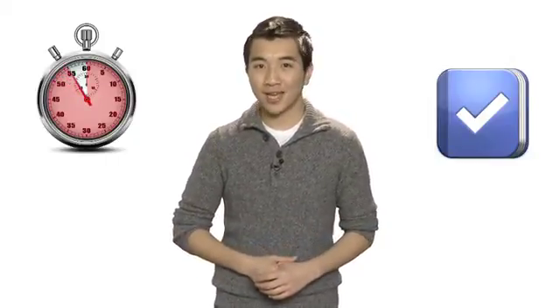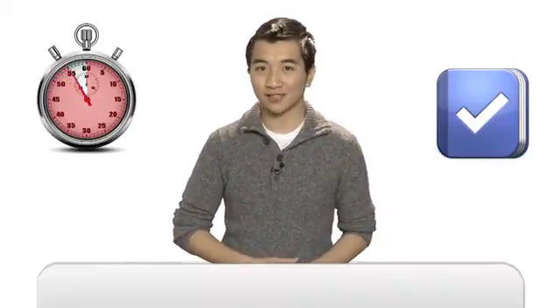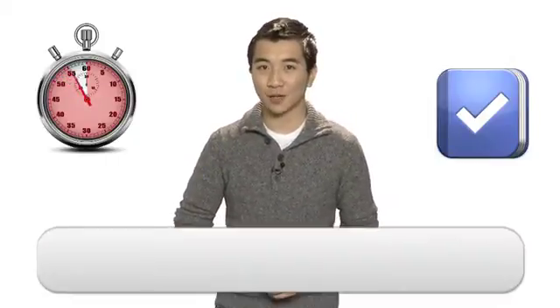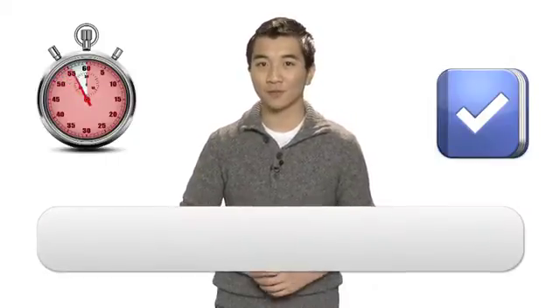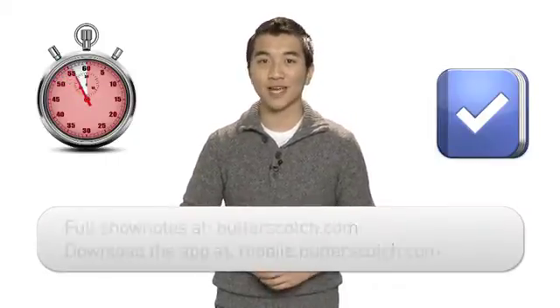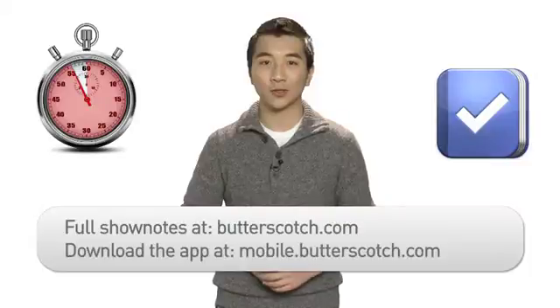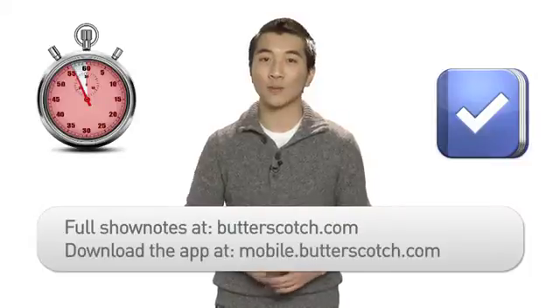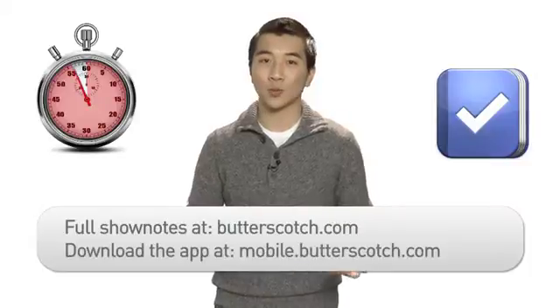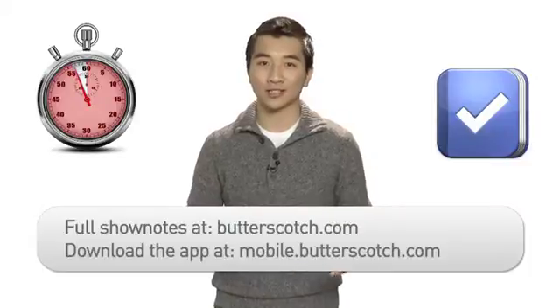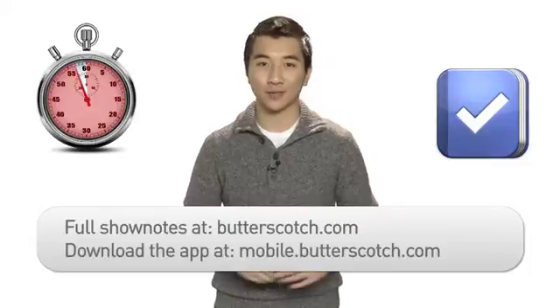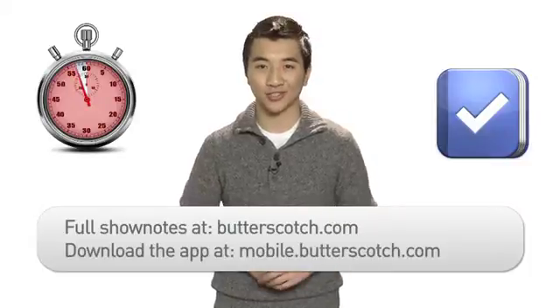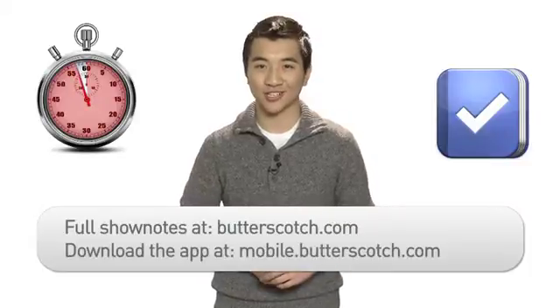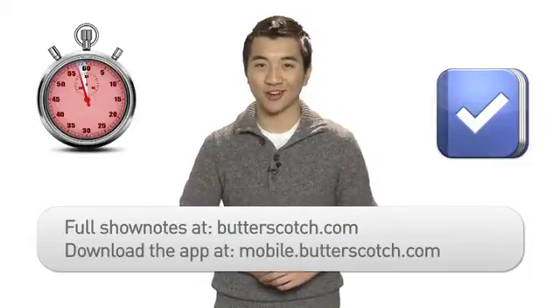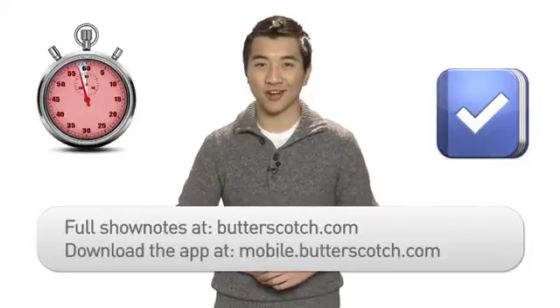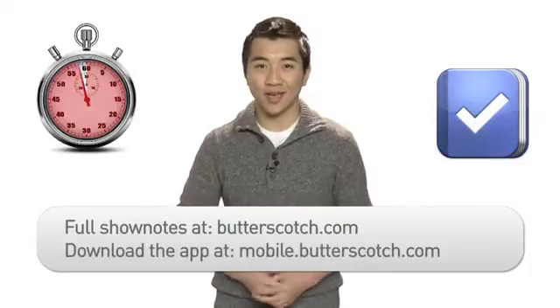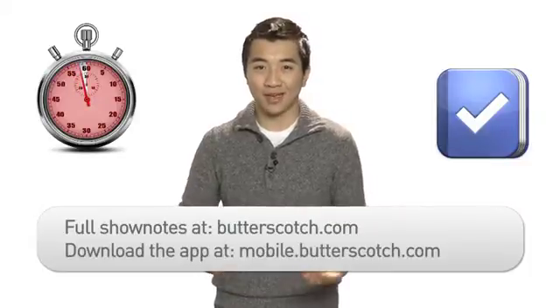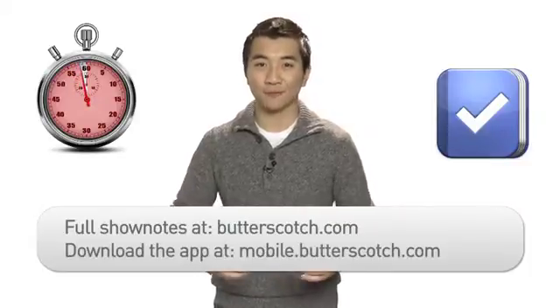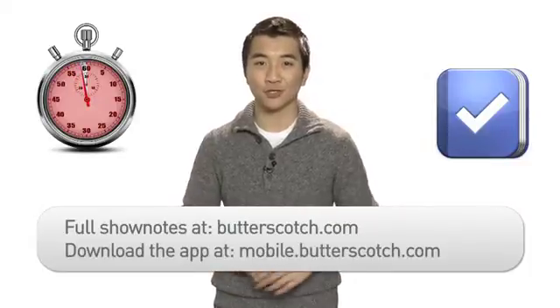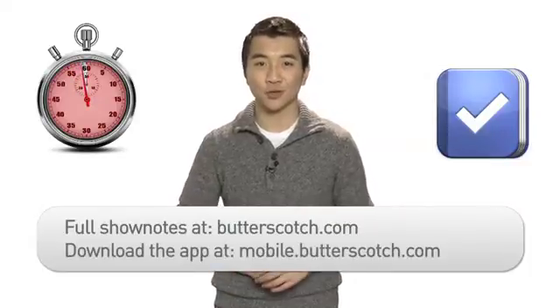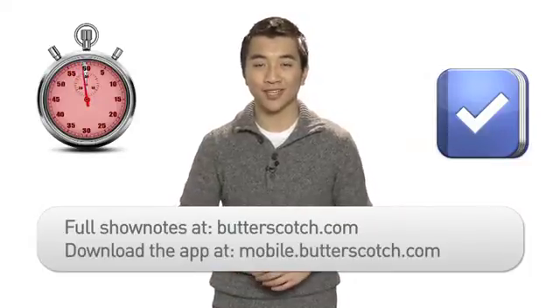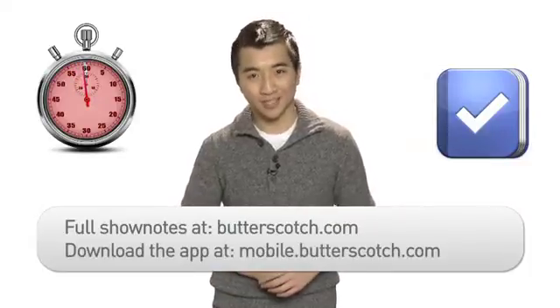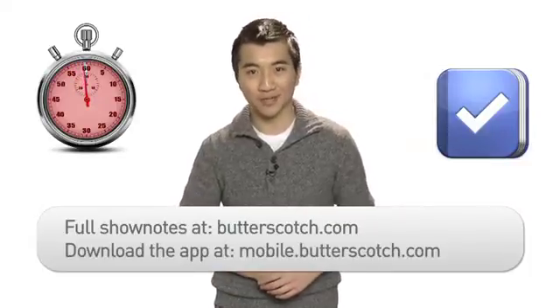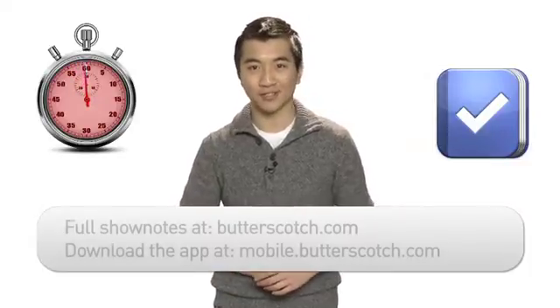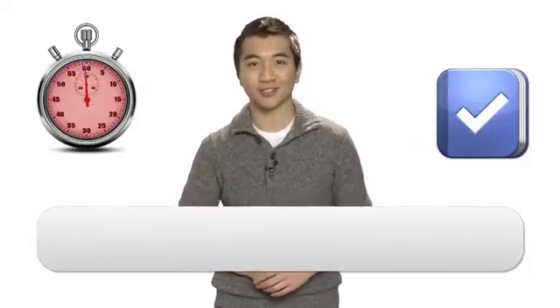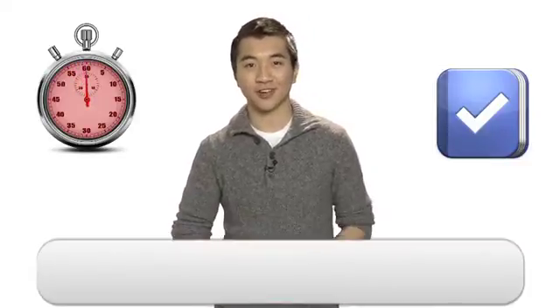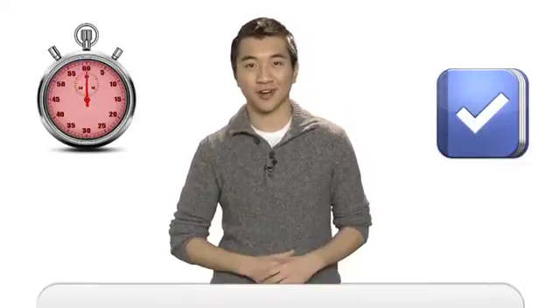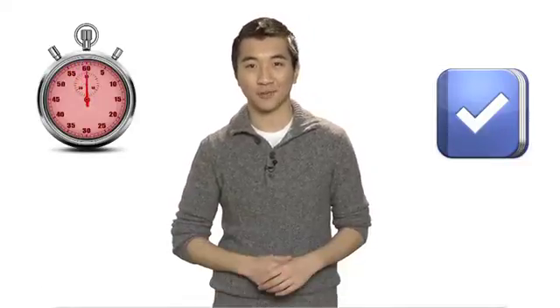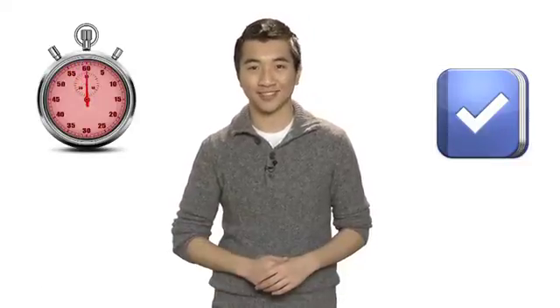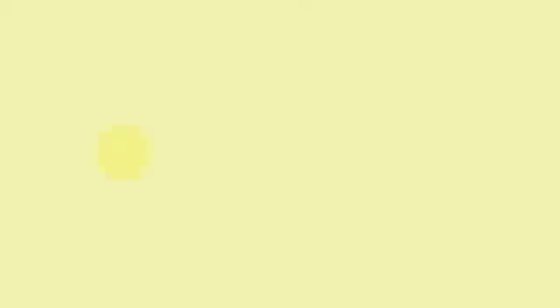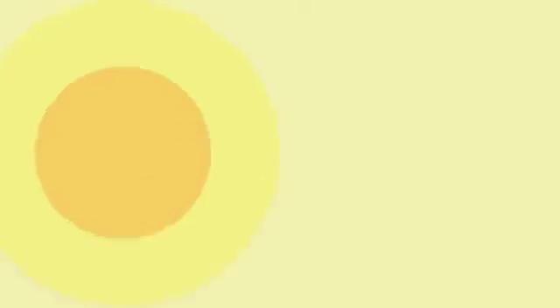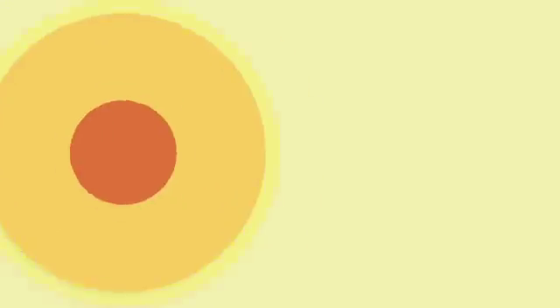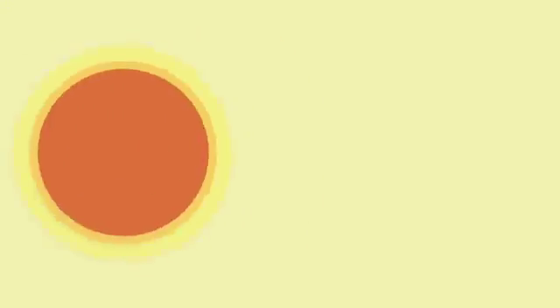It is available for download at mobile.butterscotch.com. And for full show notes, head to butterscotch.com. Thank you.